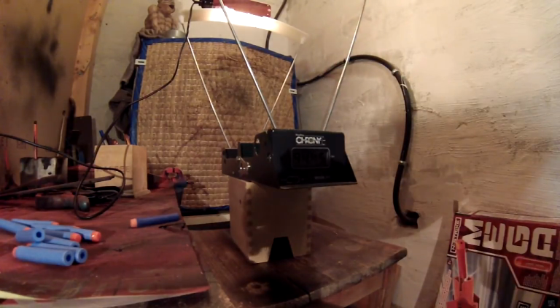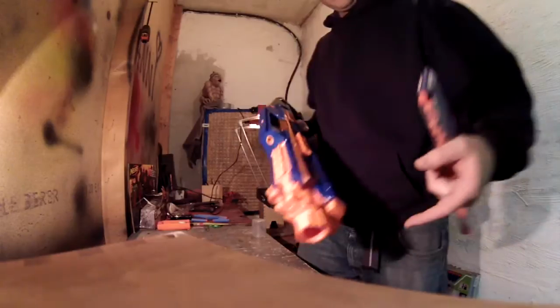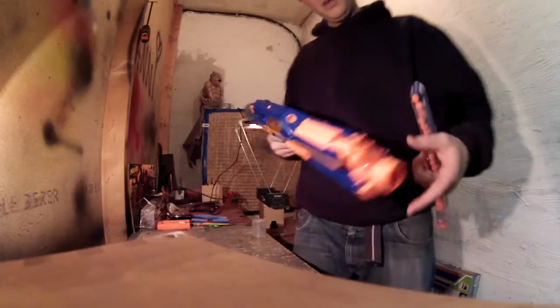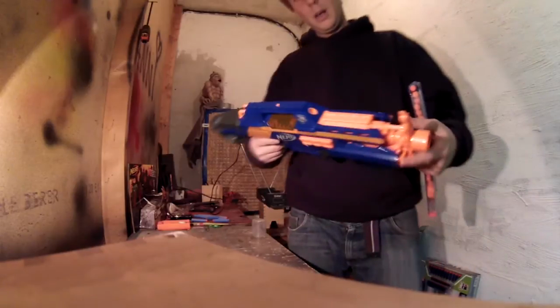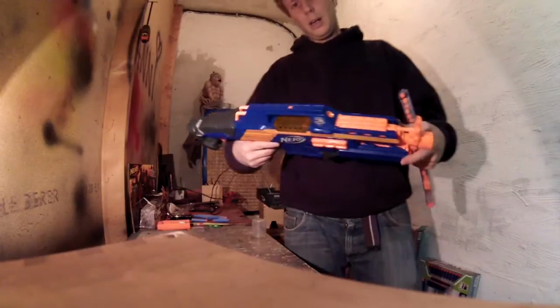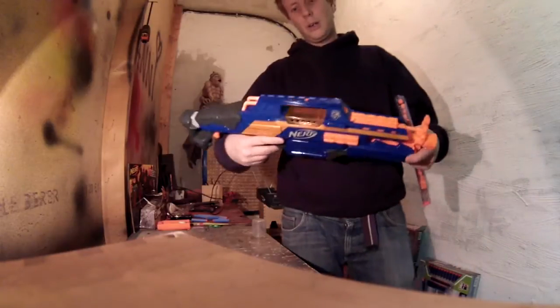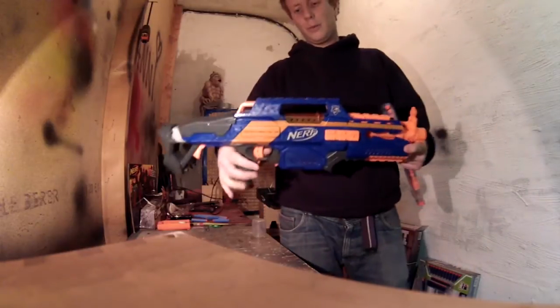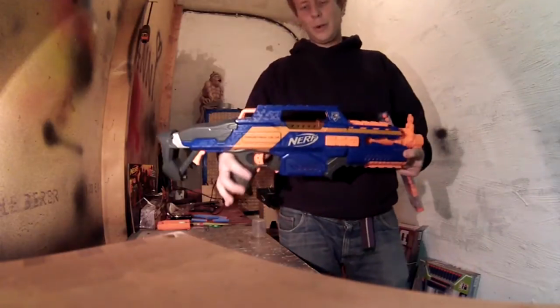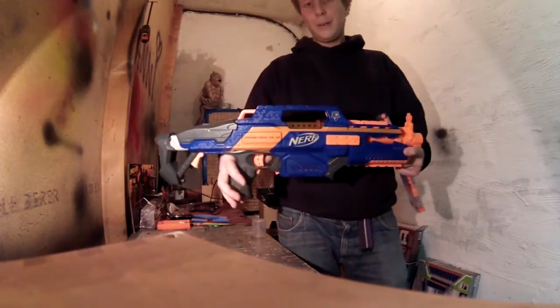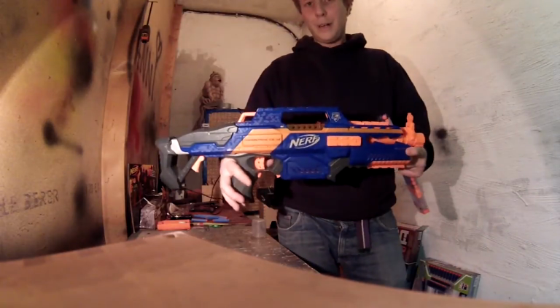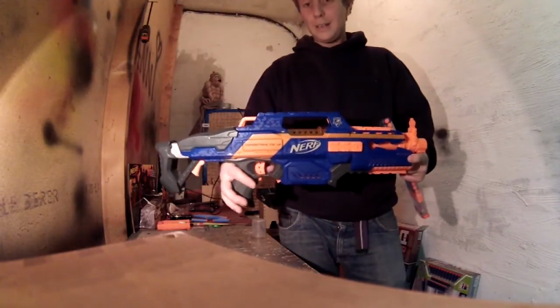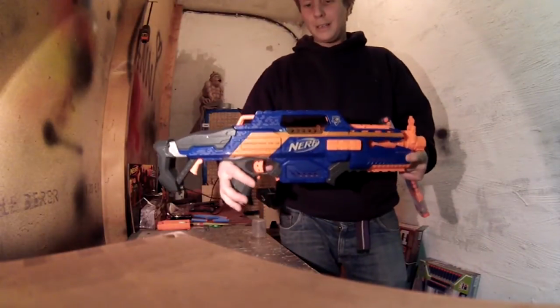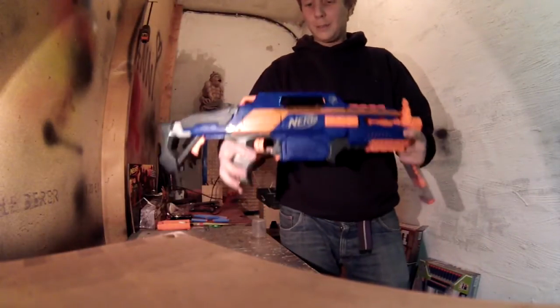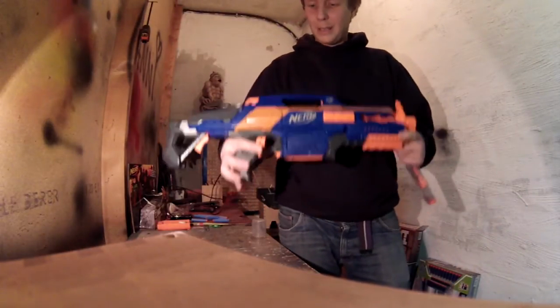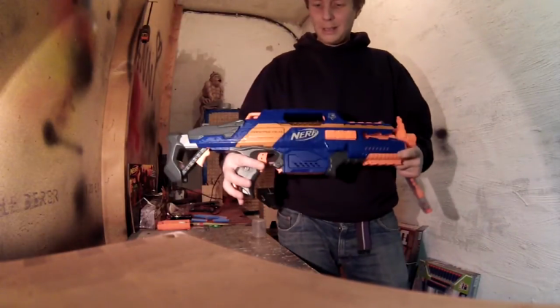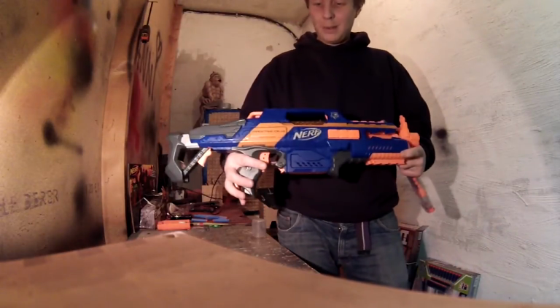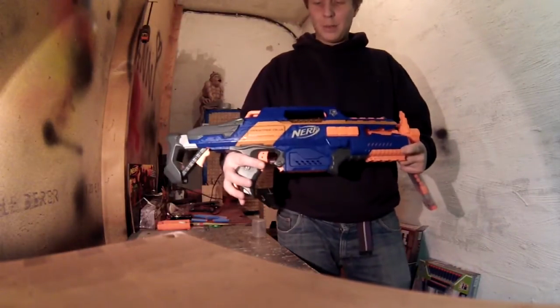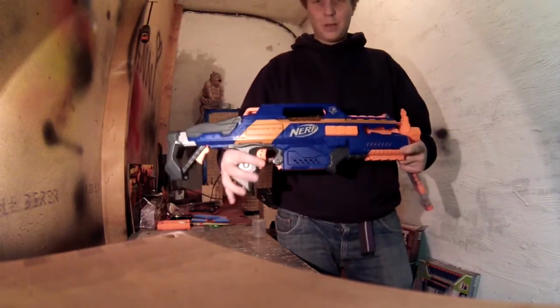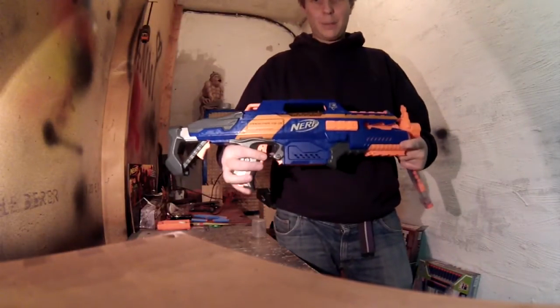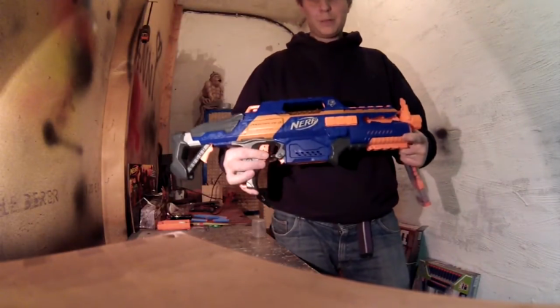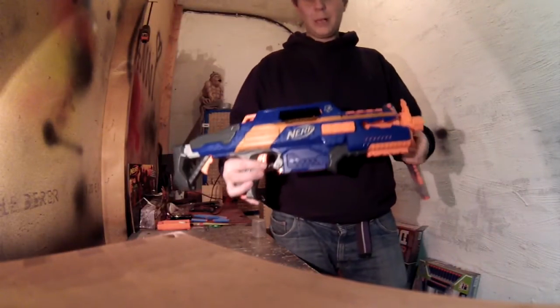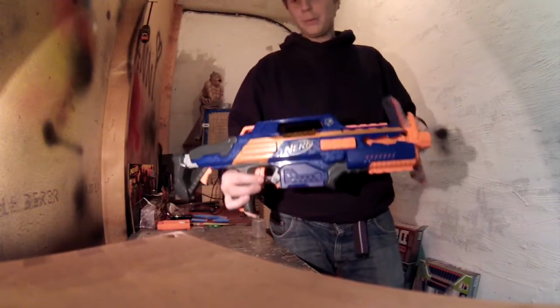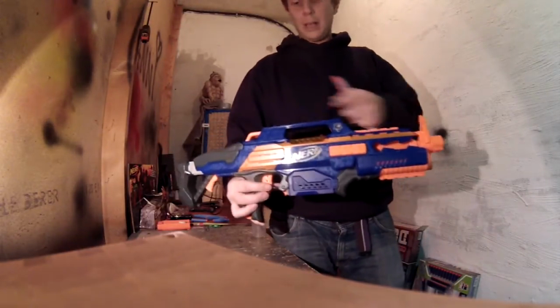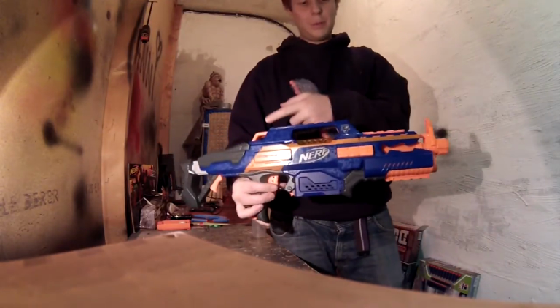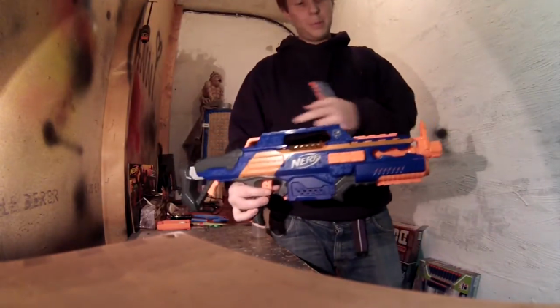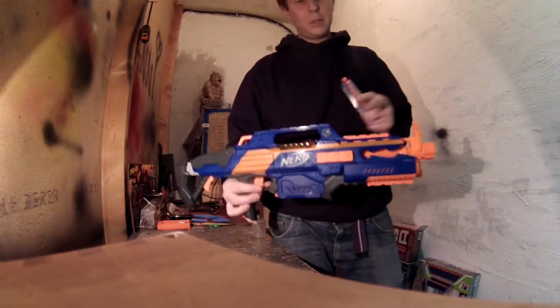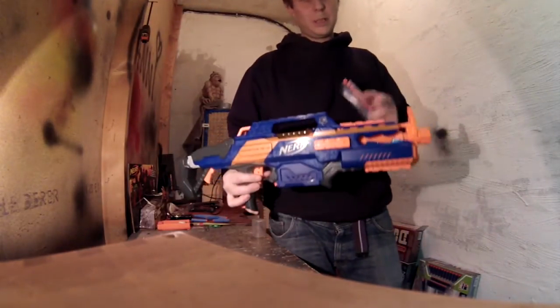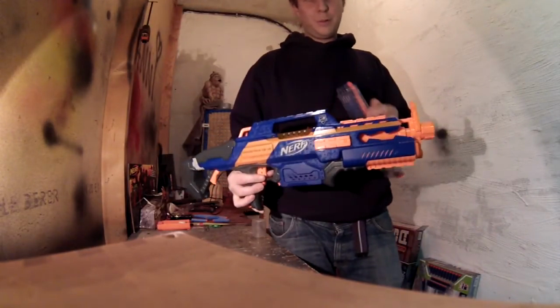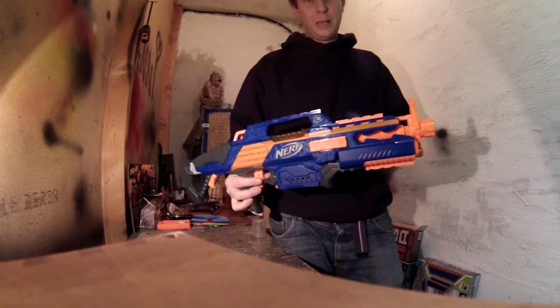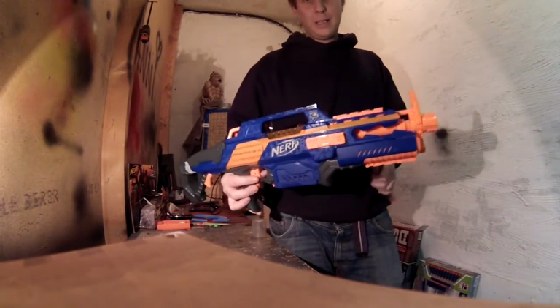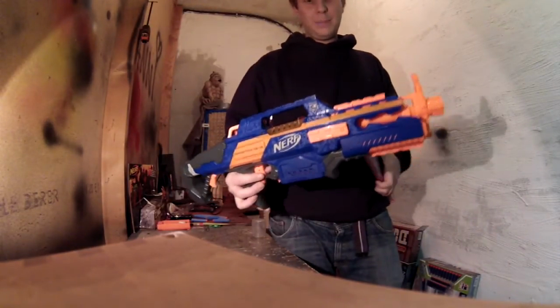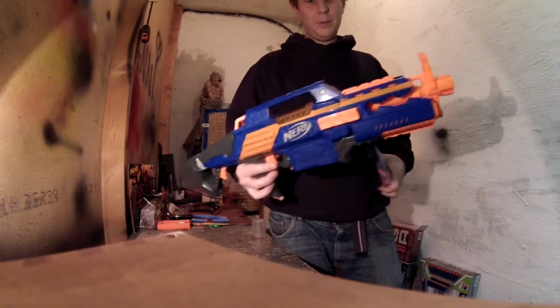So let's start. Radar fire test of the same RapidStrike with the upgrade motors and the 4S LiPo.